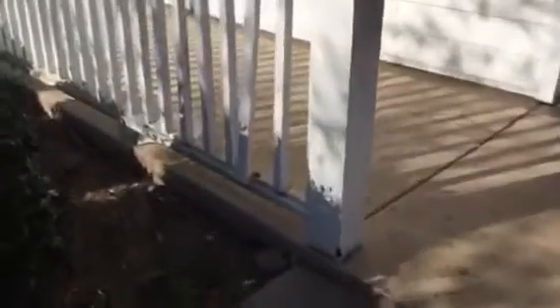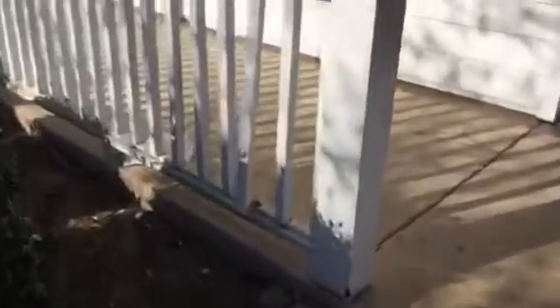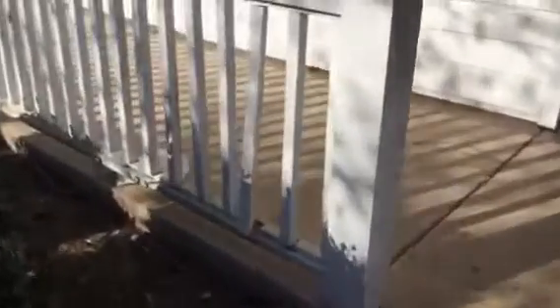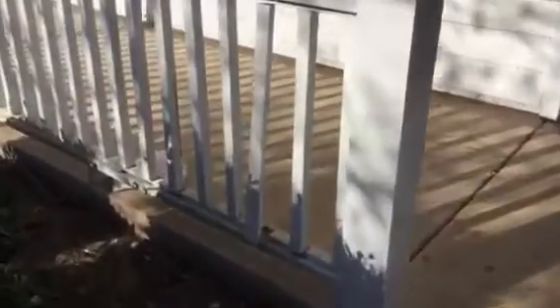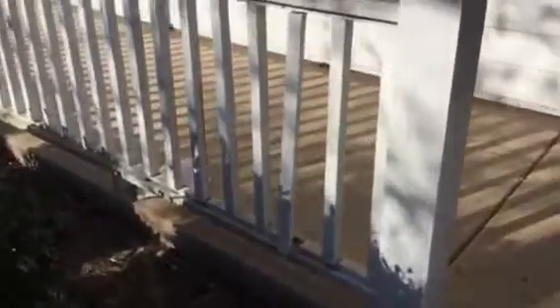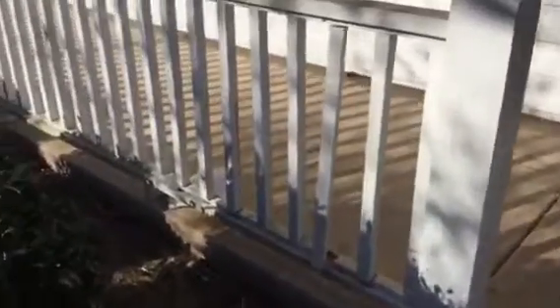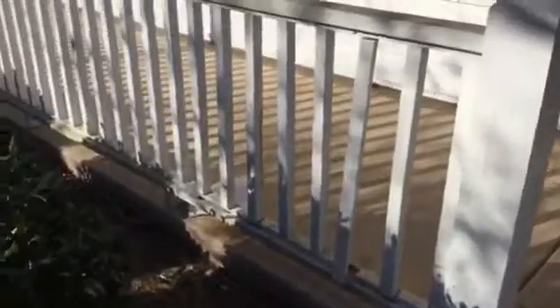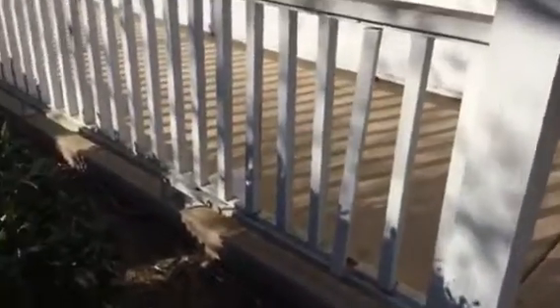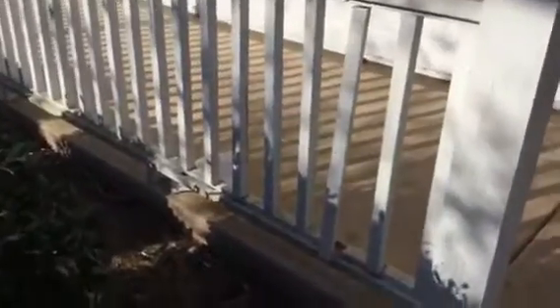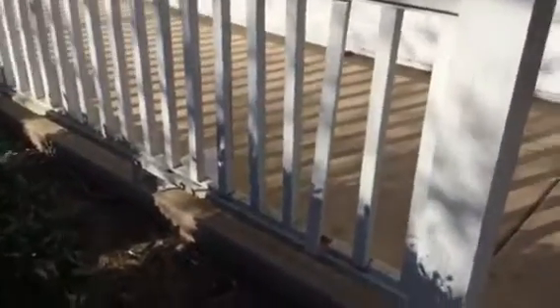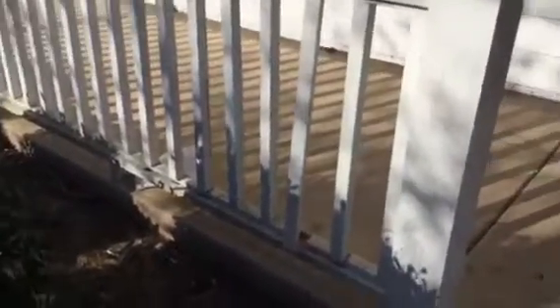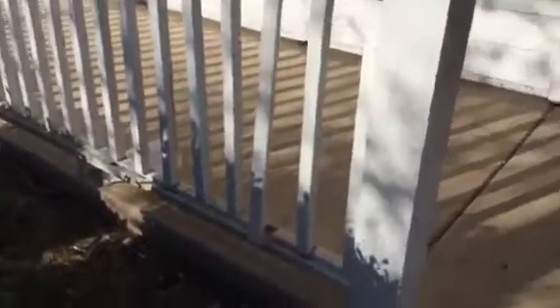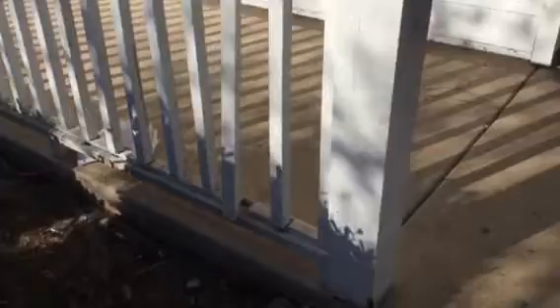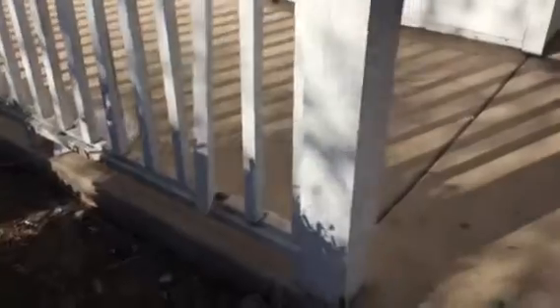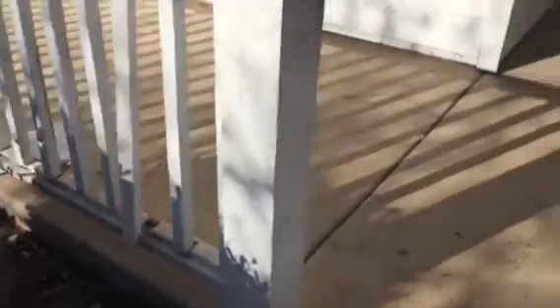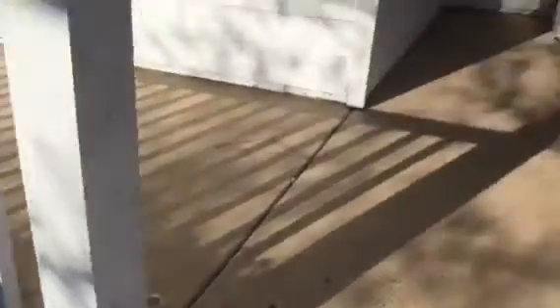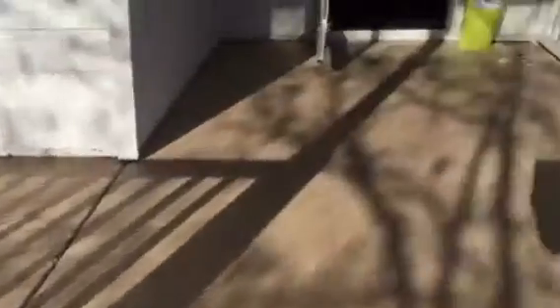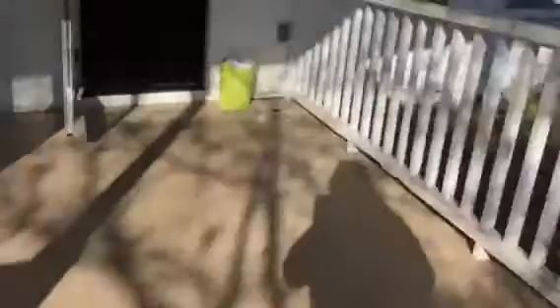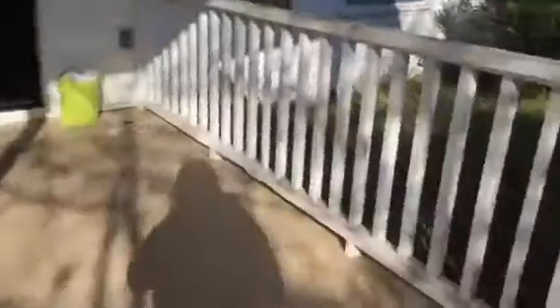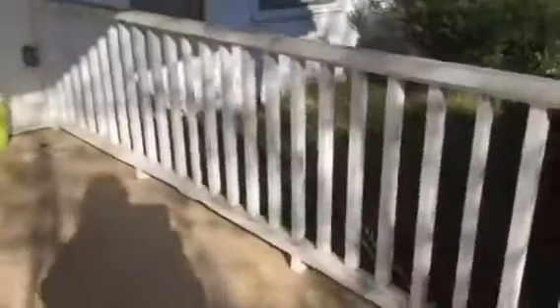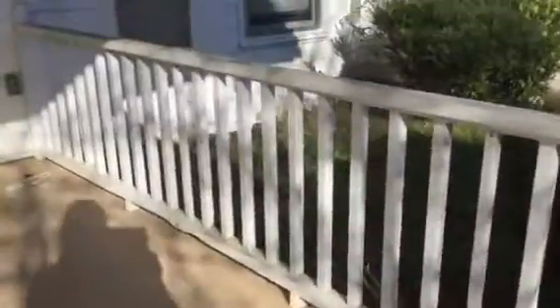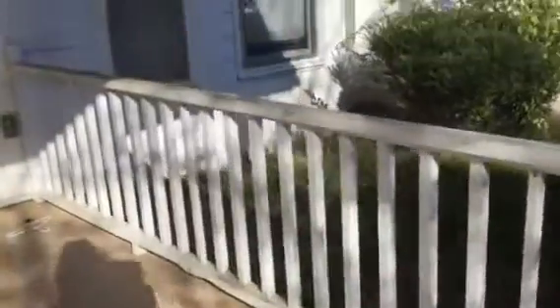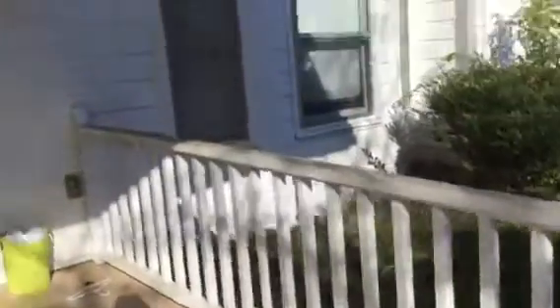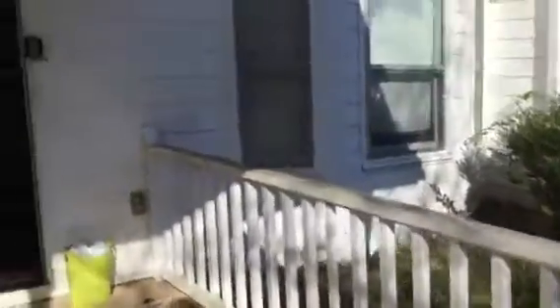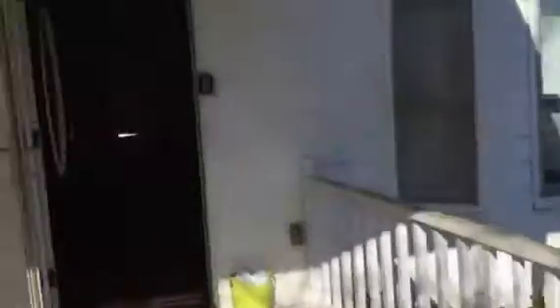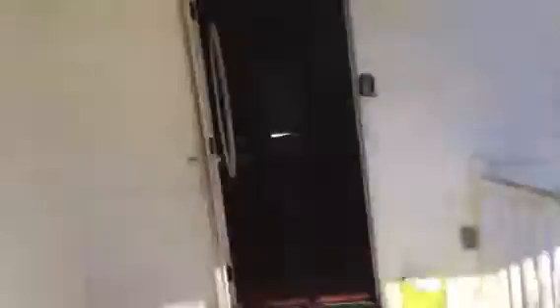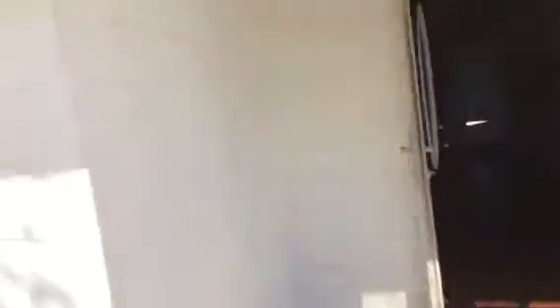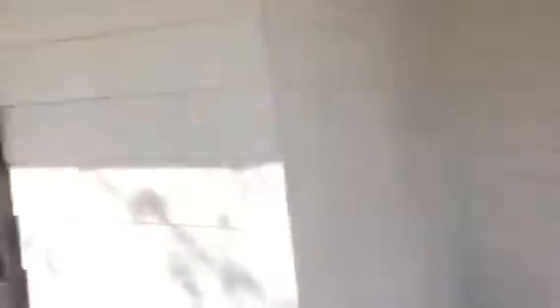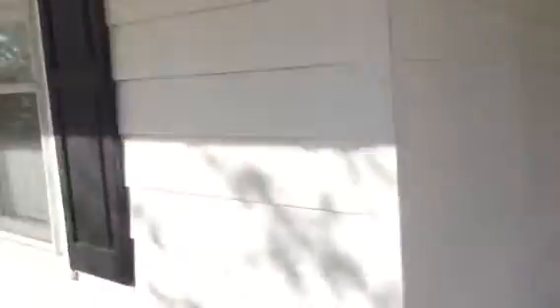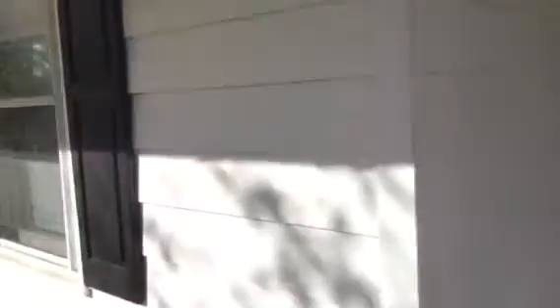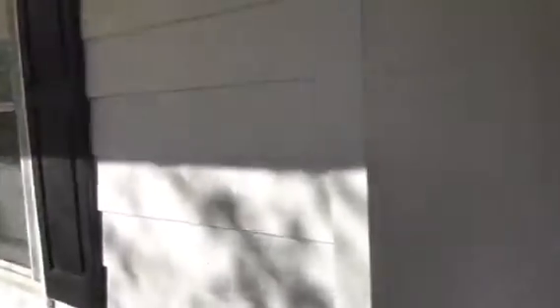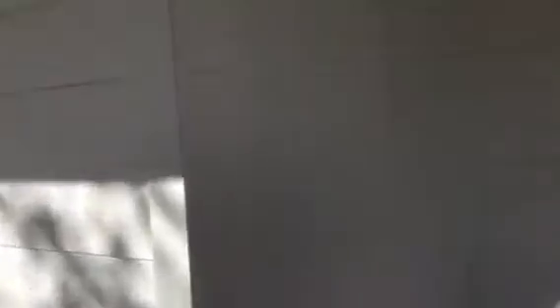Spindles need to be repaired here on the front porch. Exterior needs to be pressure washed.